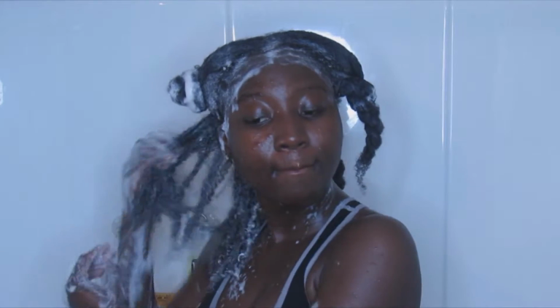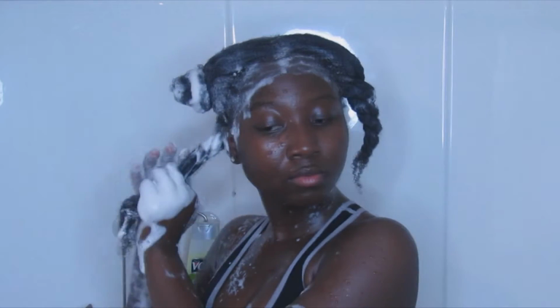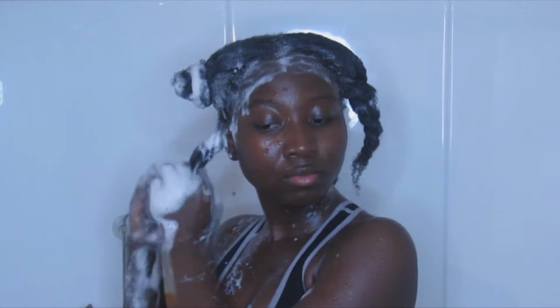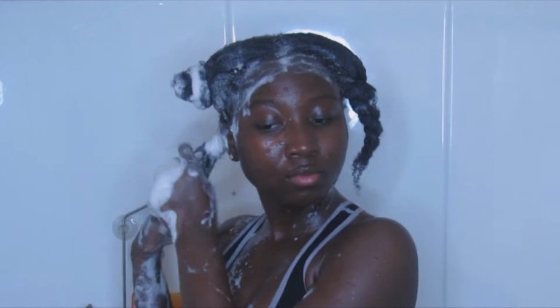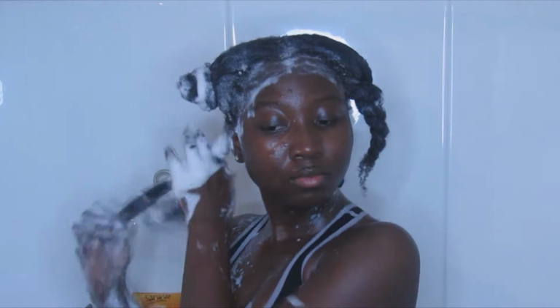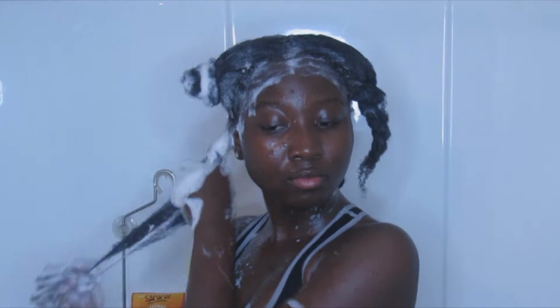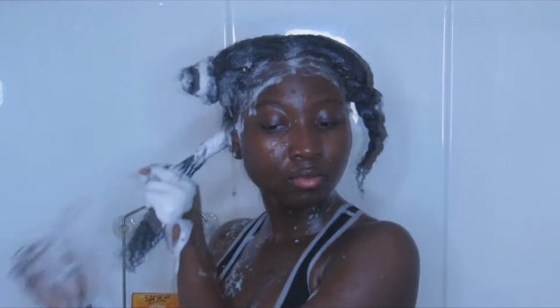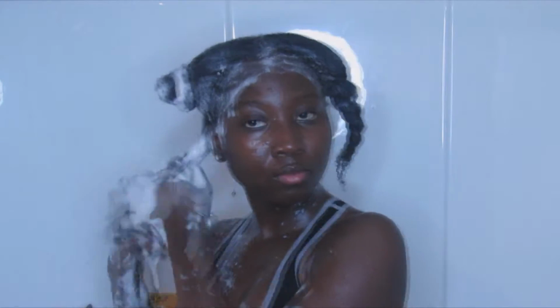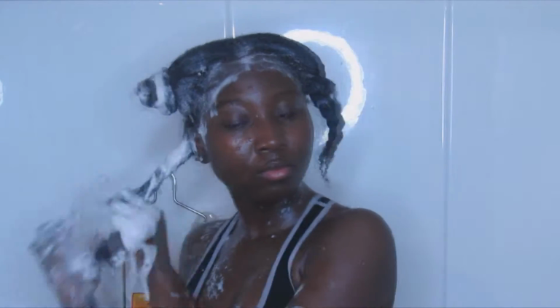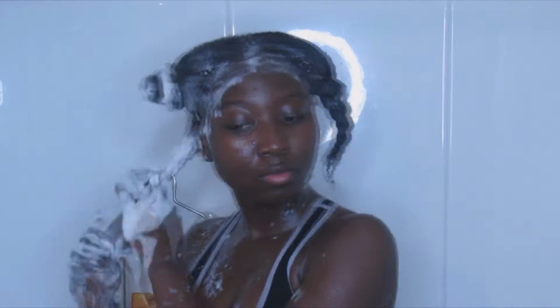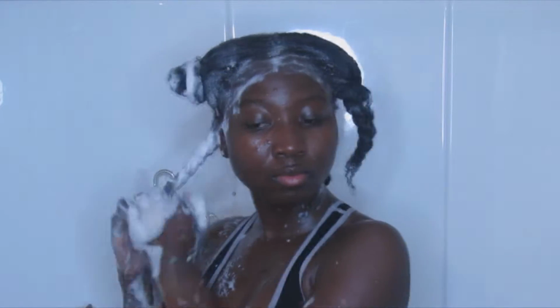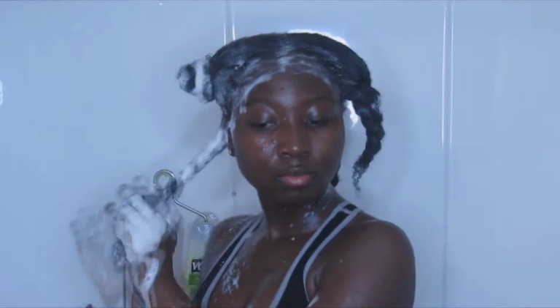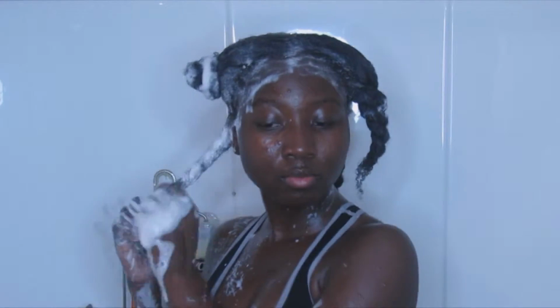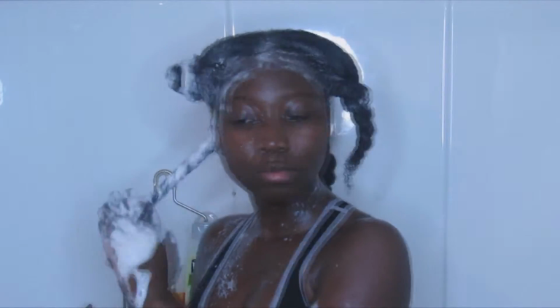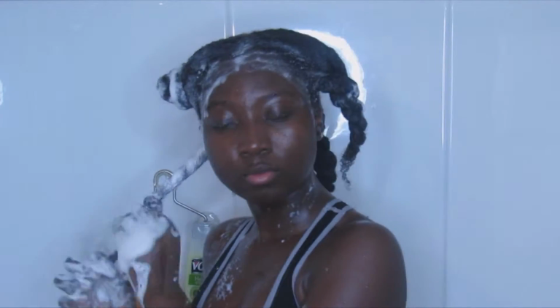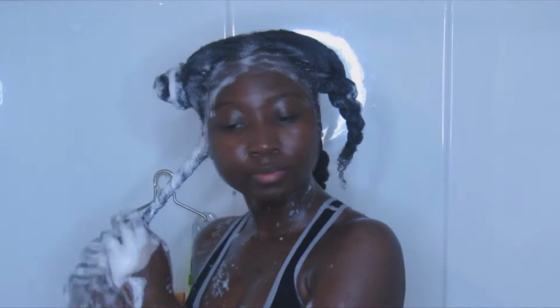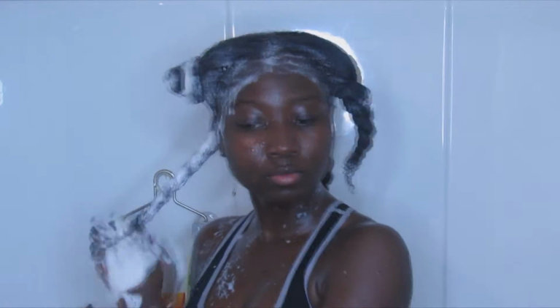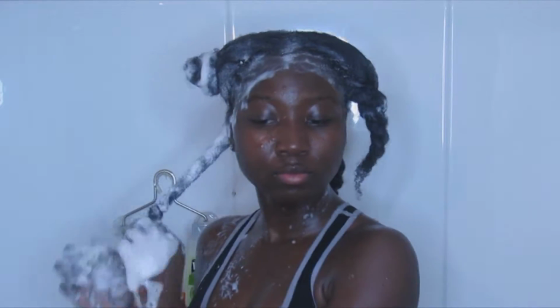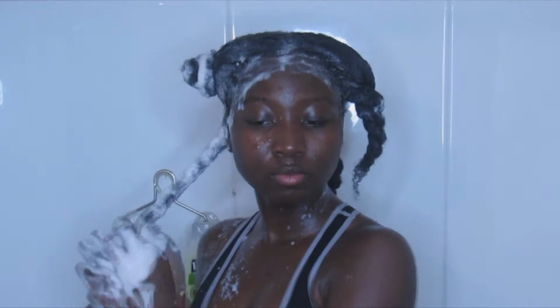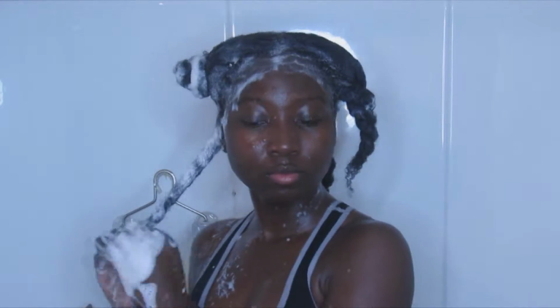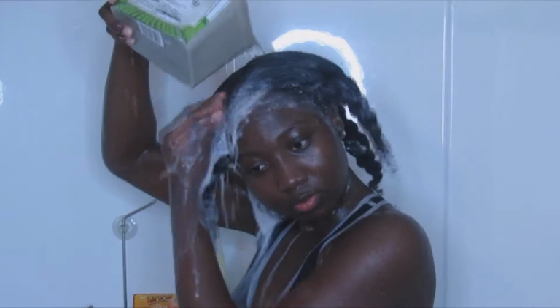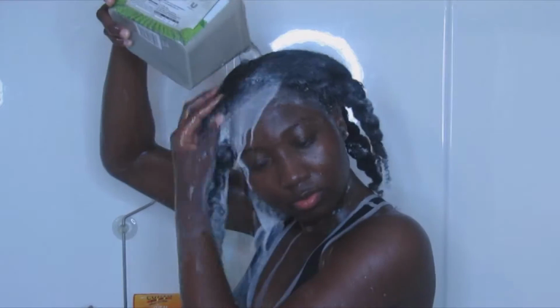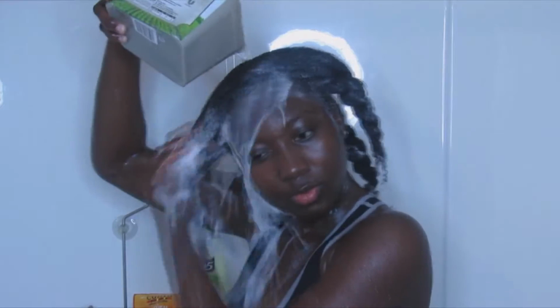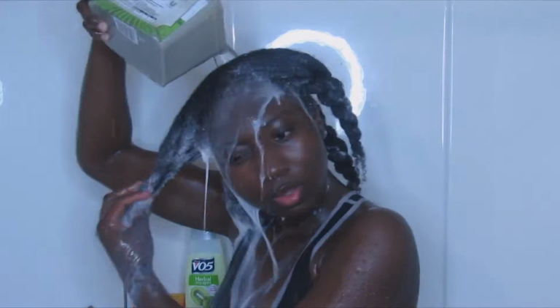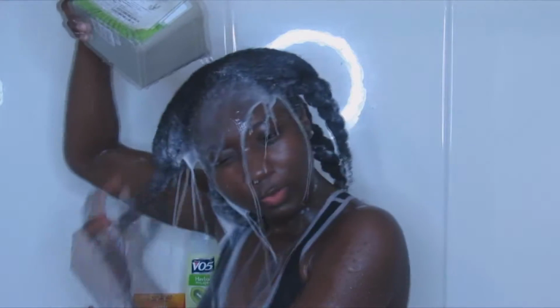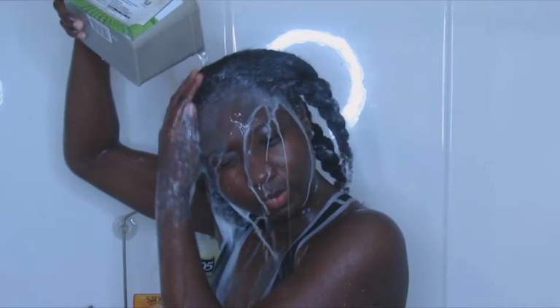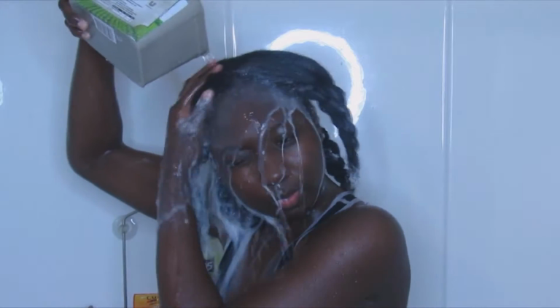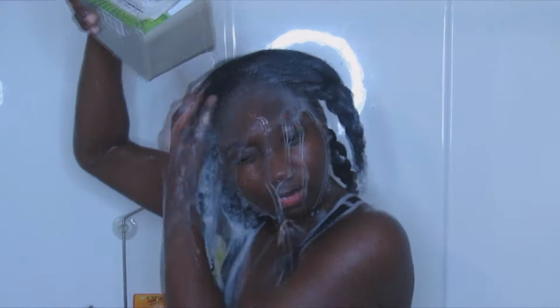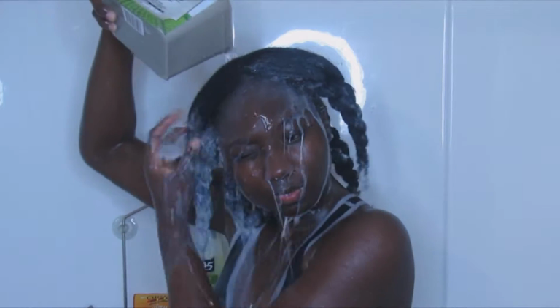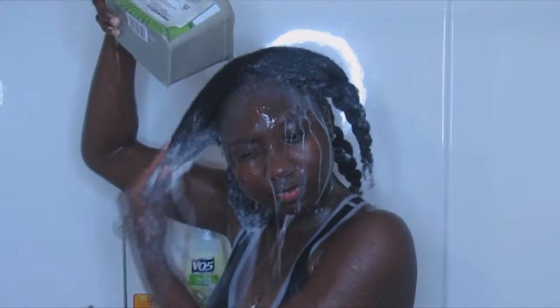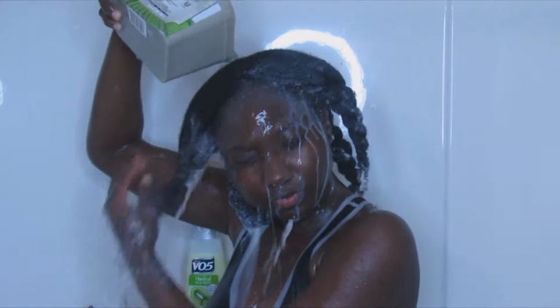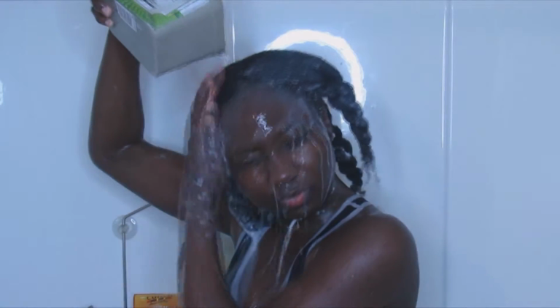Once all sections have been detangled and shampooed, I am just going to rinse it out.